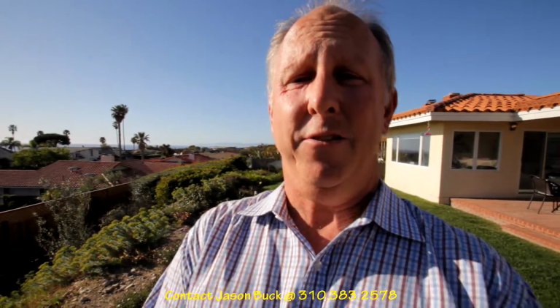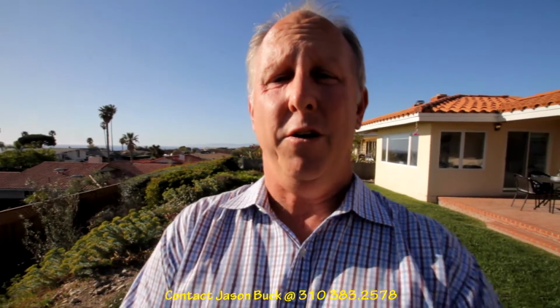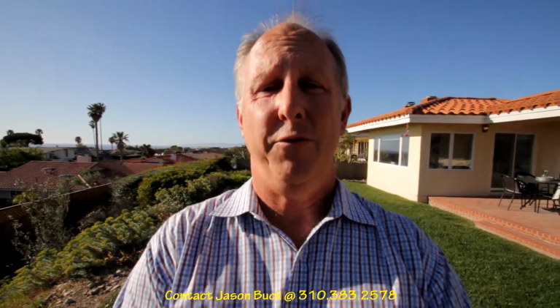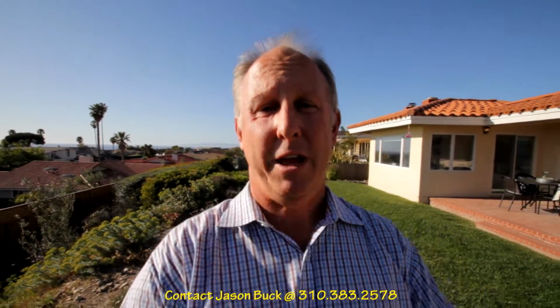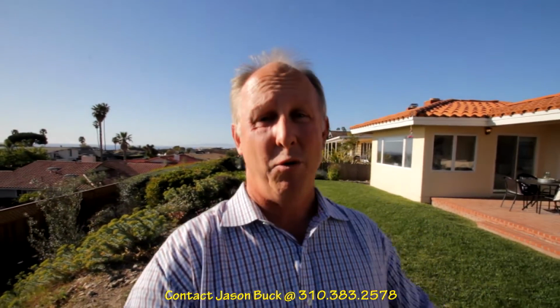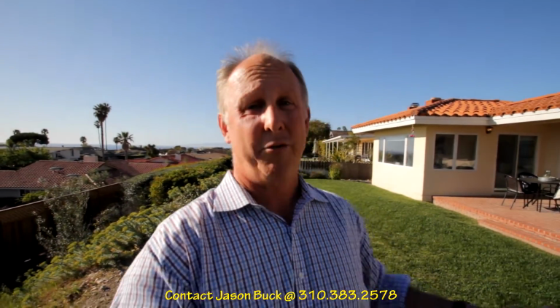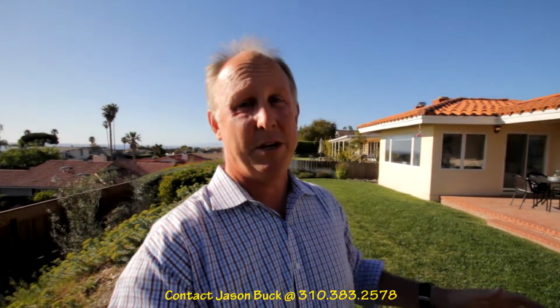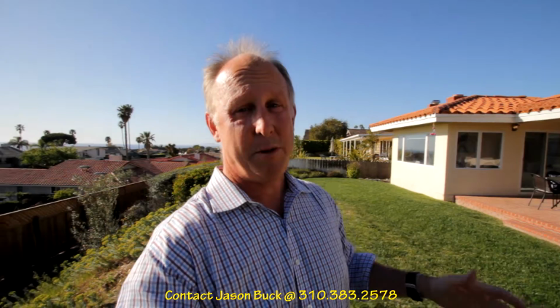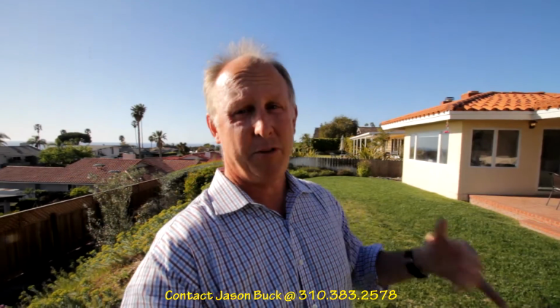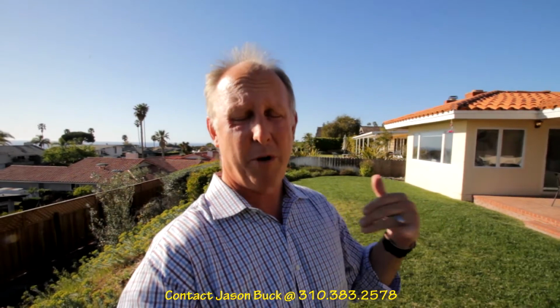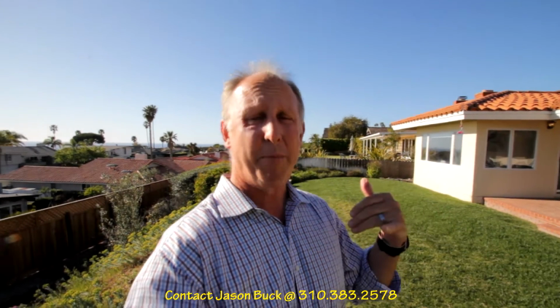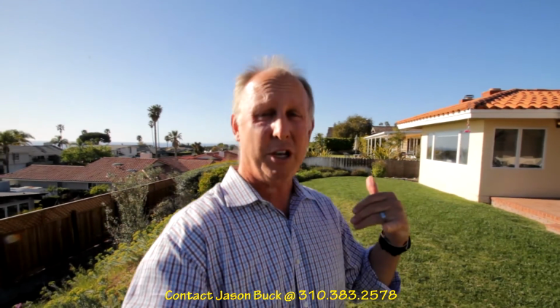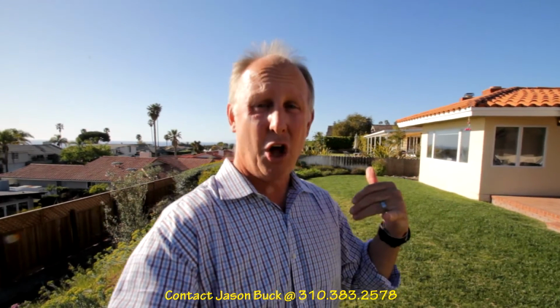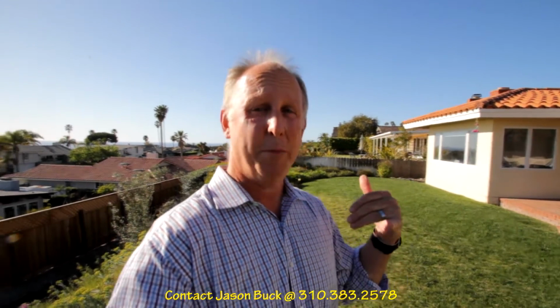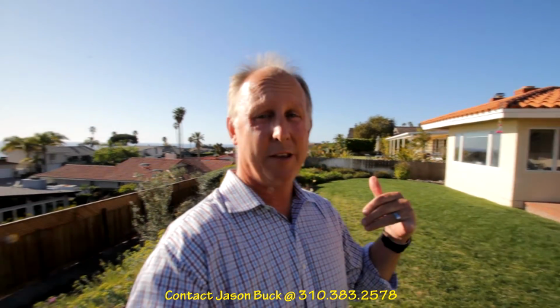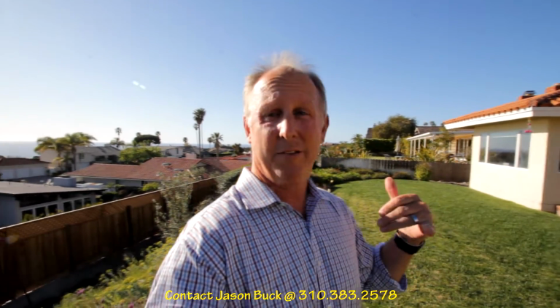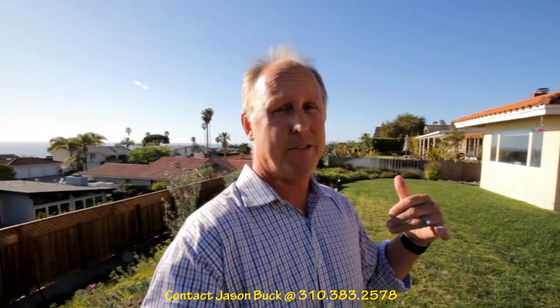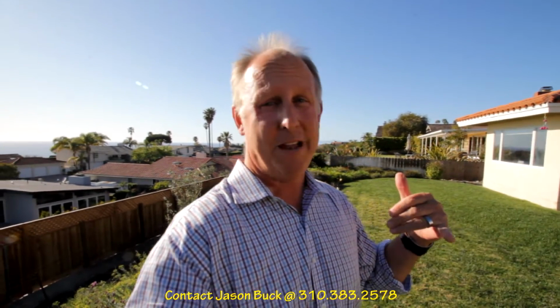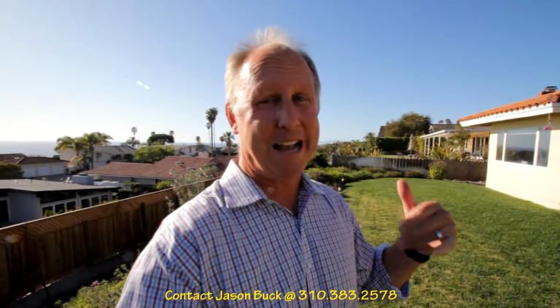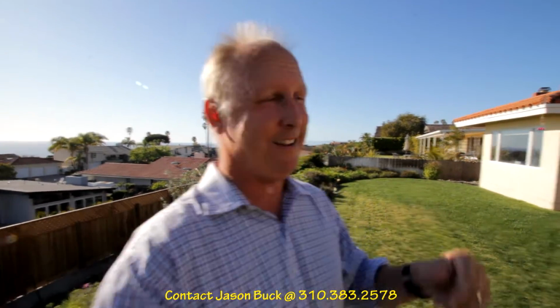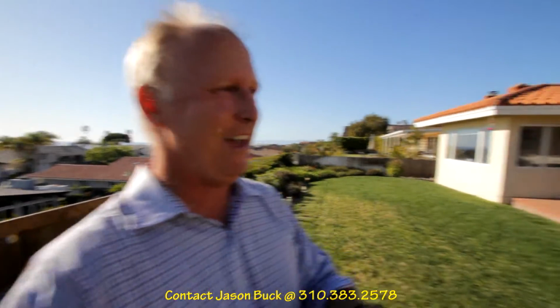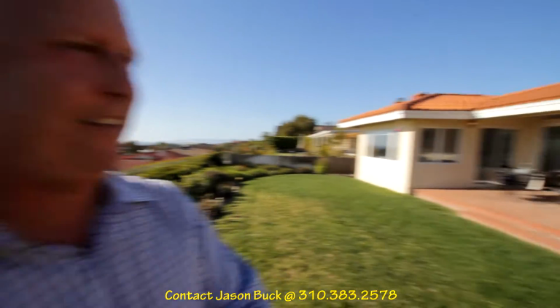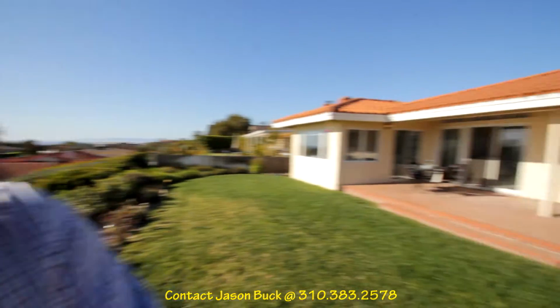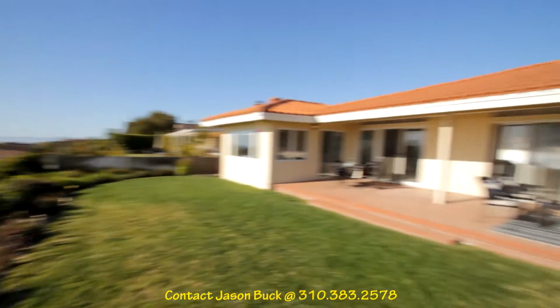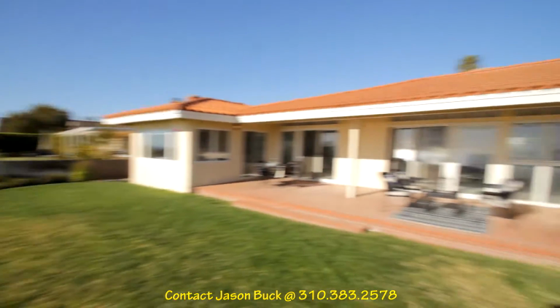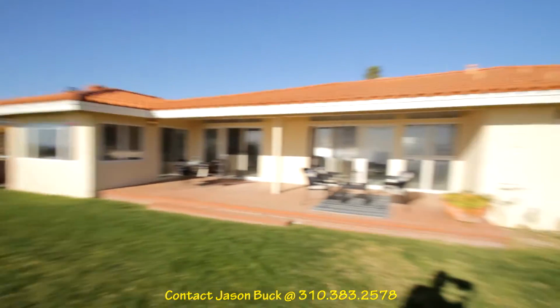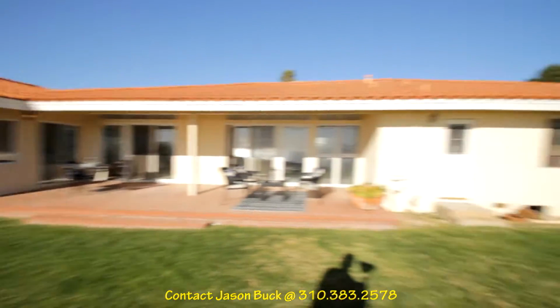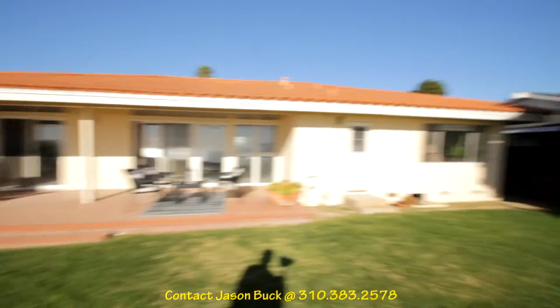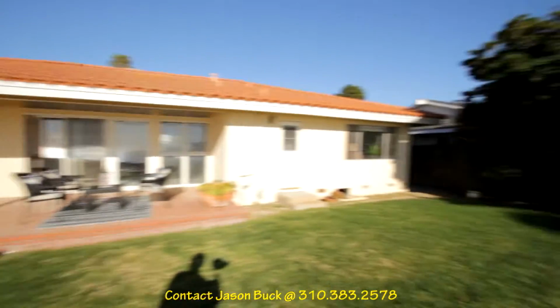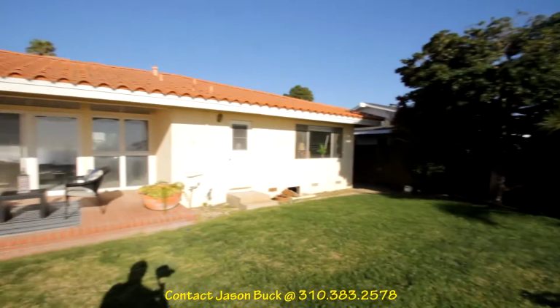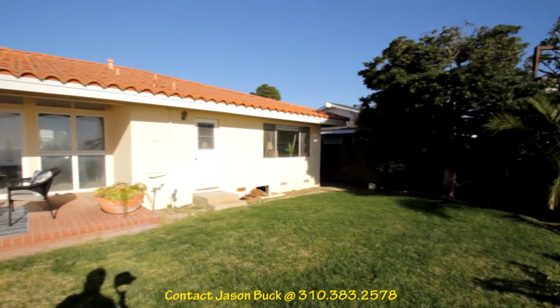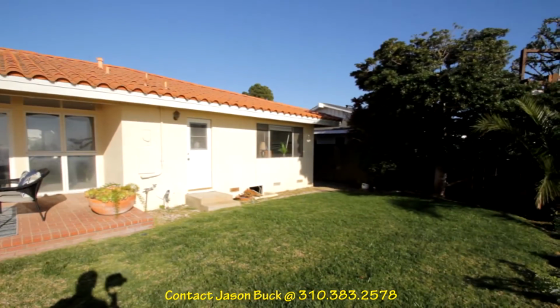If you'd like more information about this property, call me because this is not going to last. Beautiful, huh?